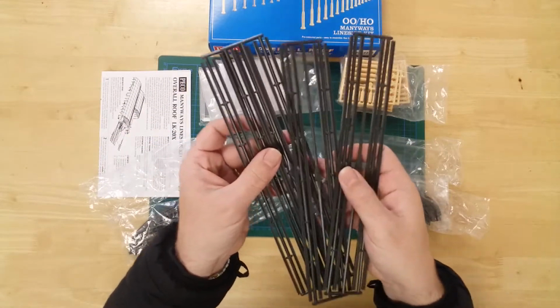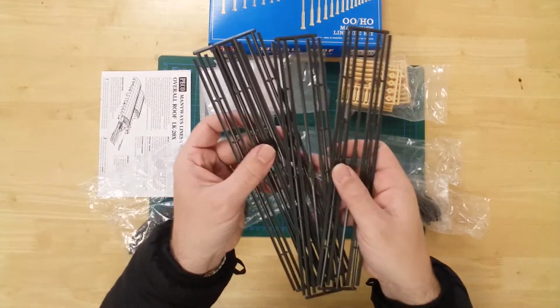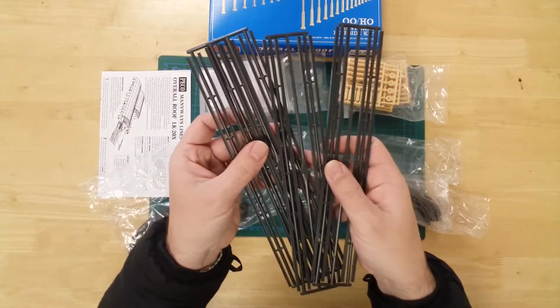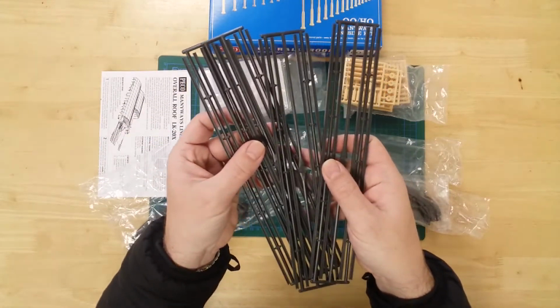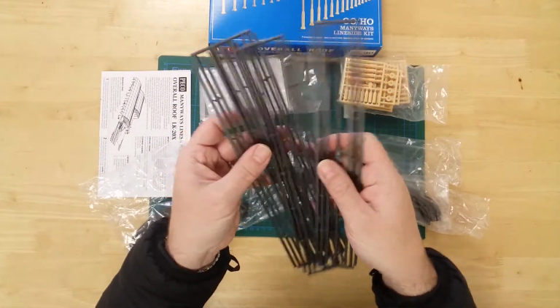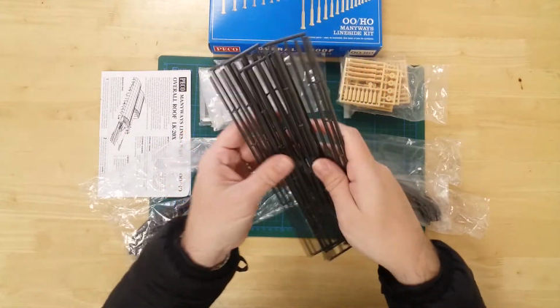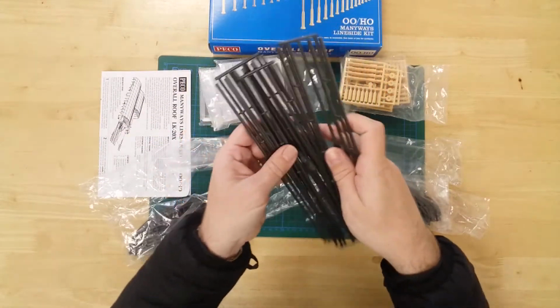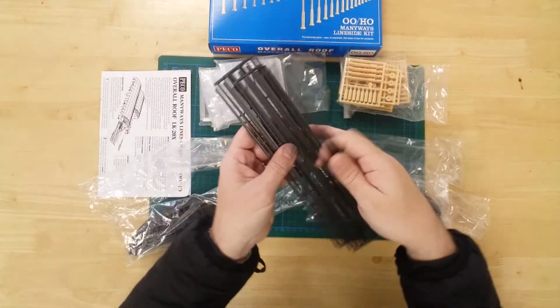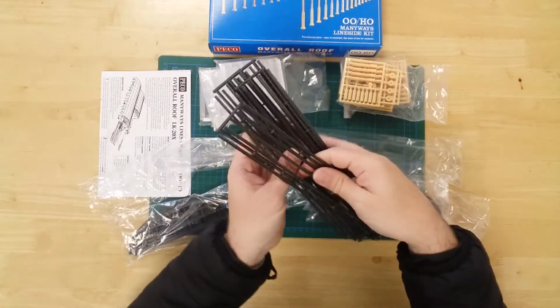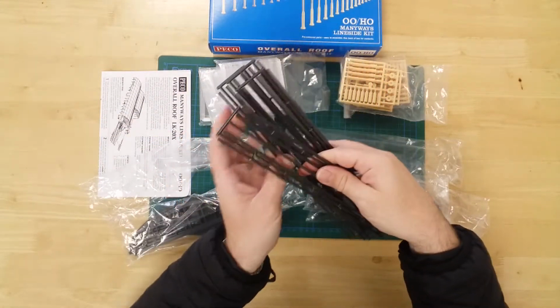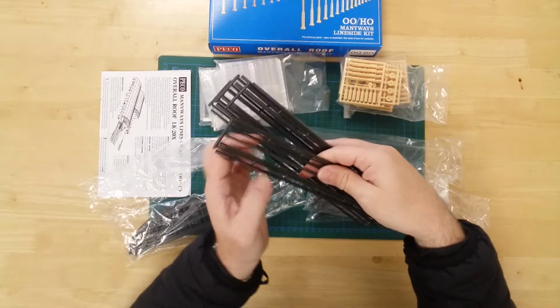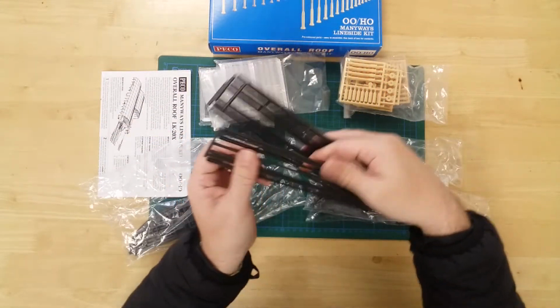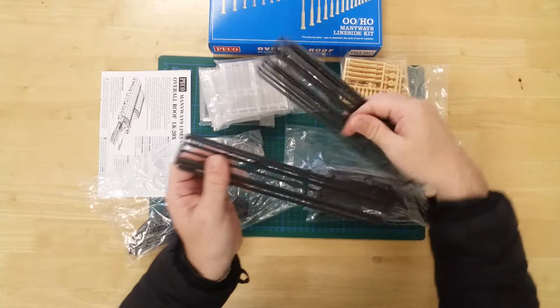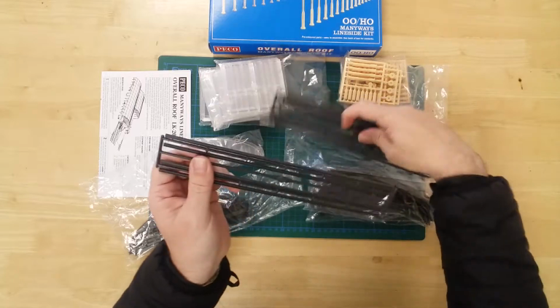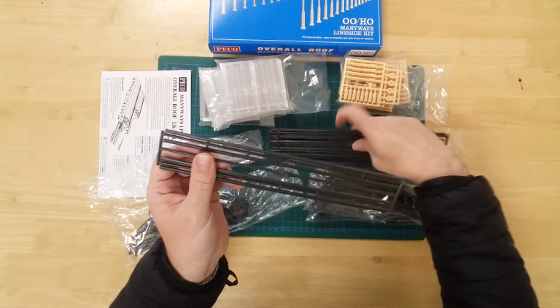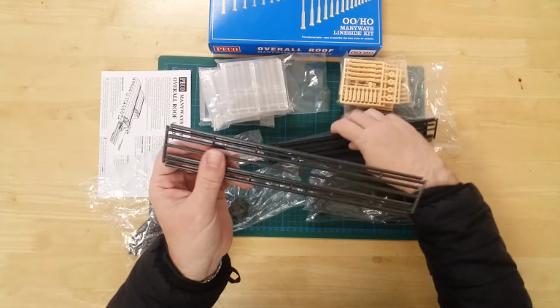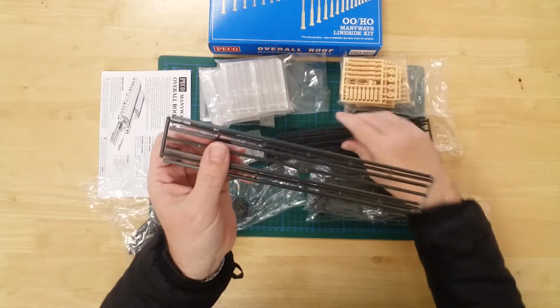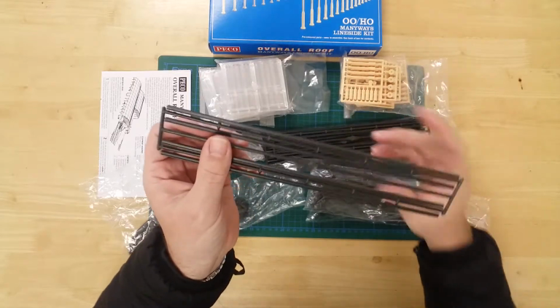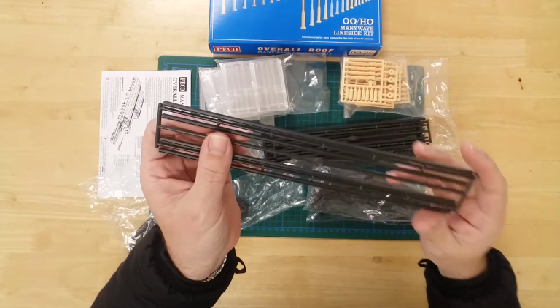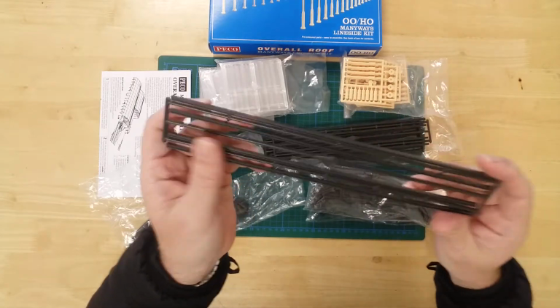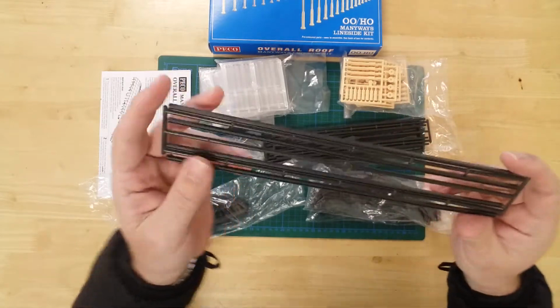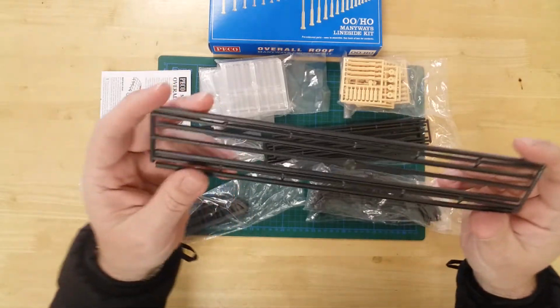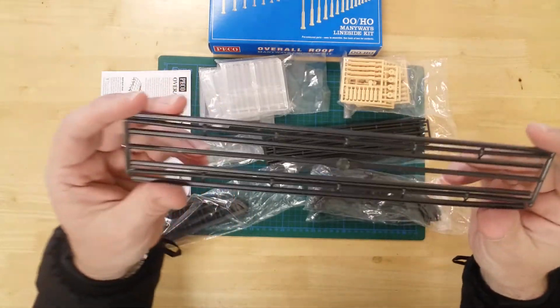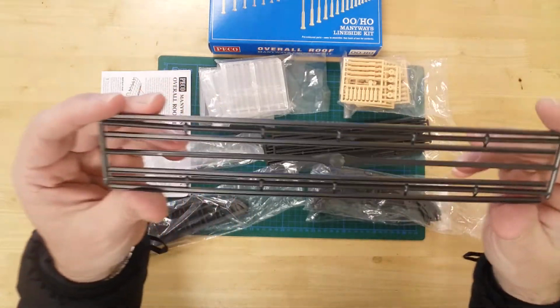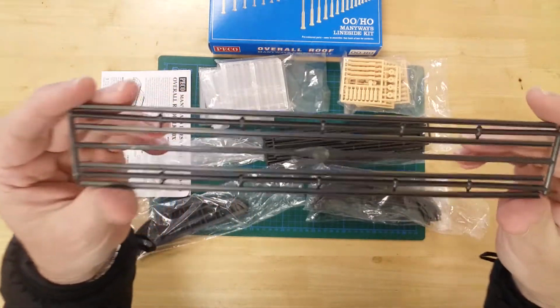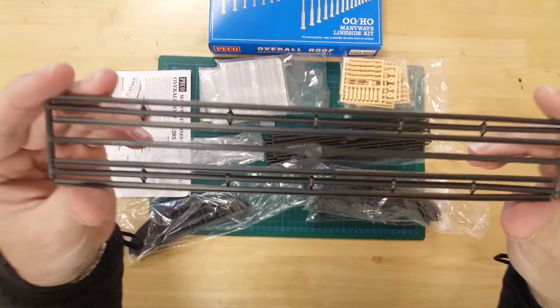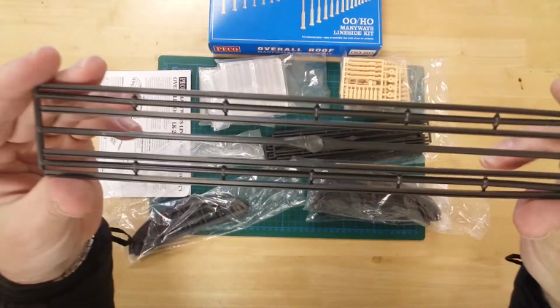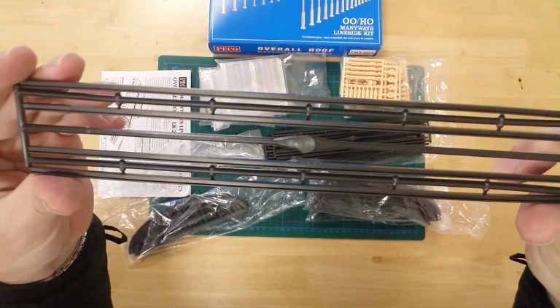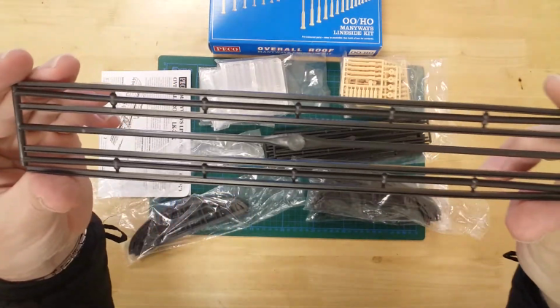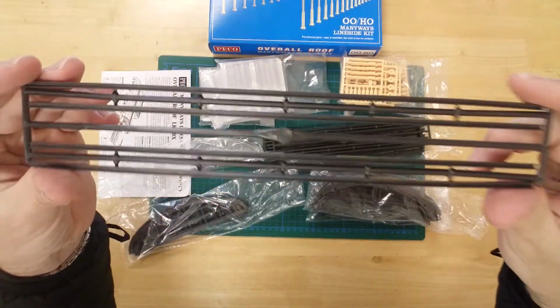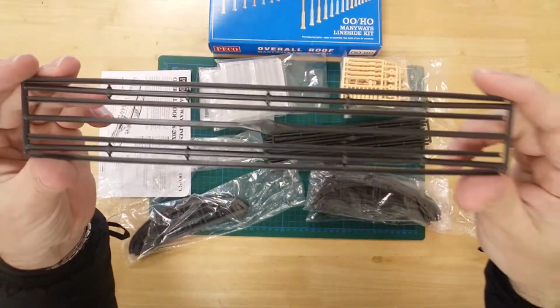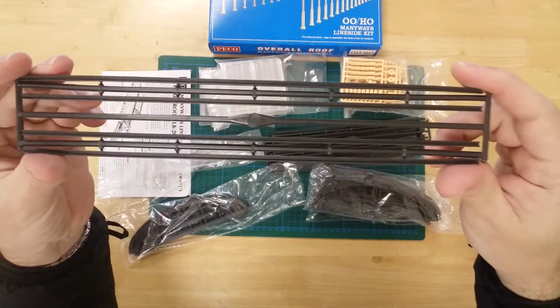In this bag we see the longitudinal girders. These run the length of the structure.